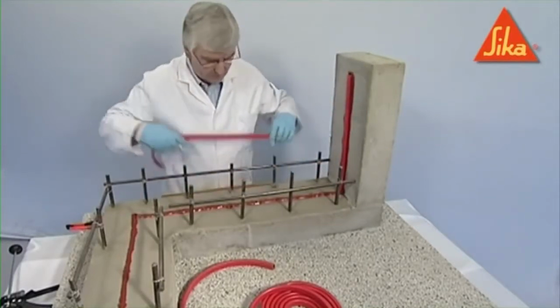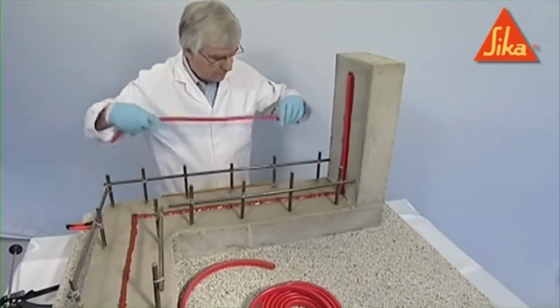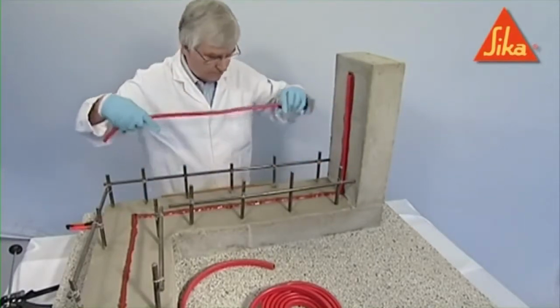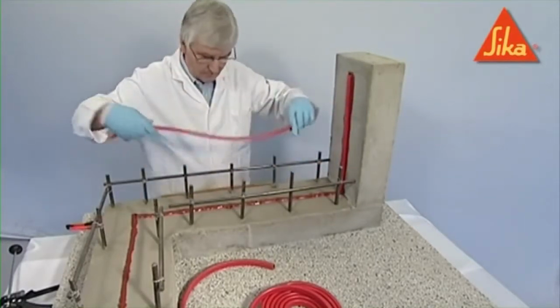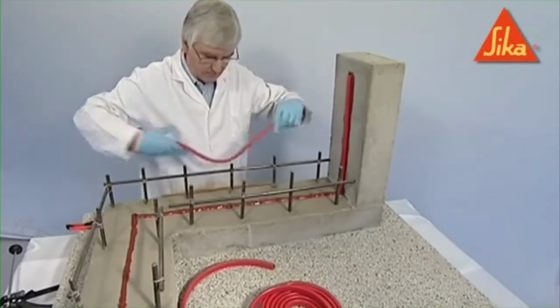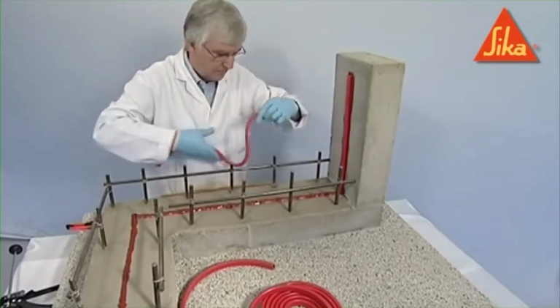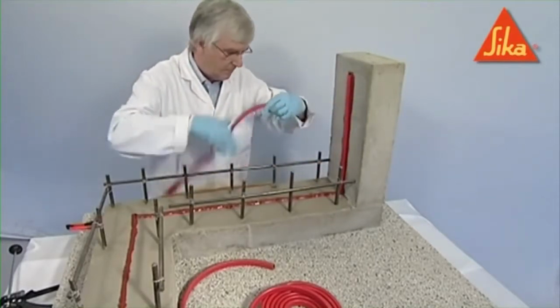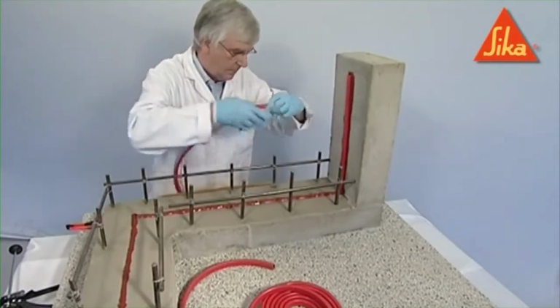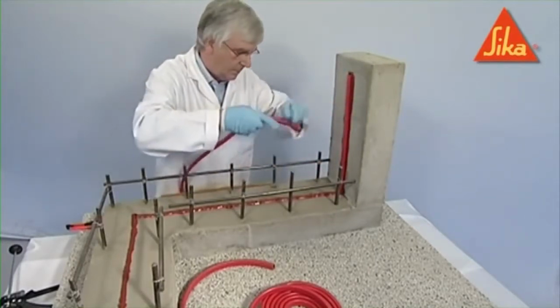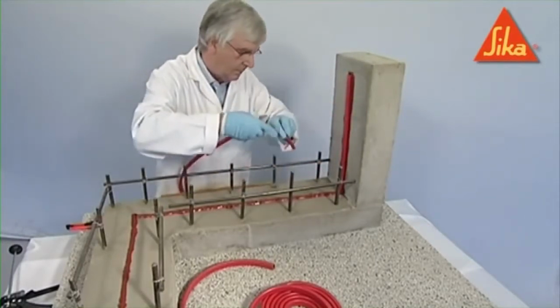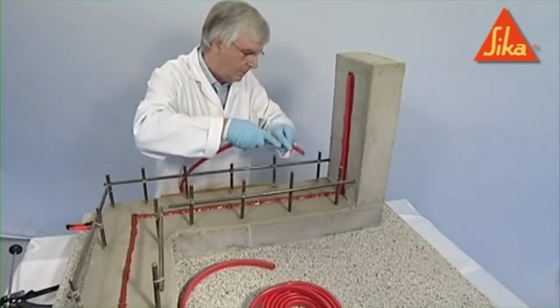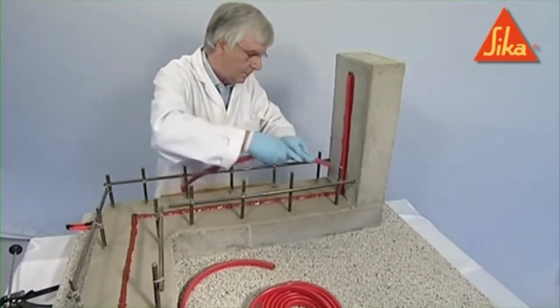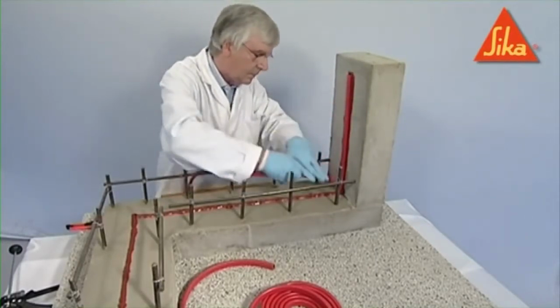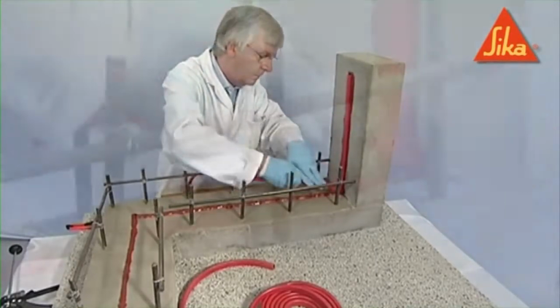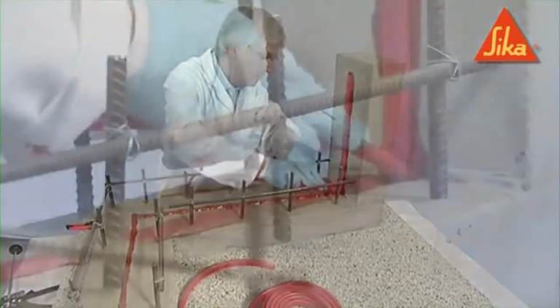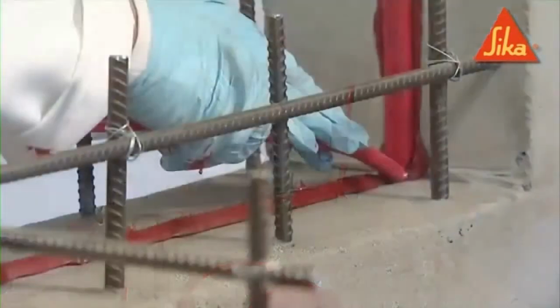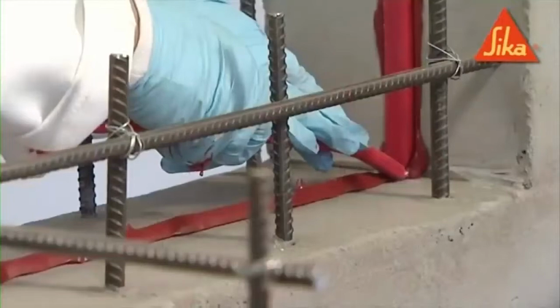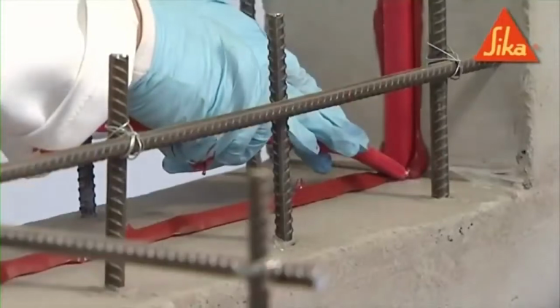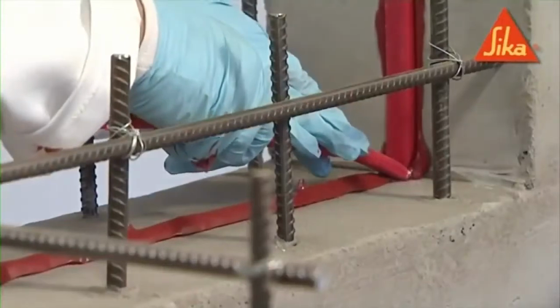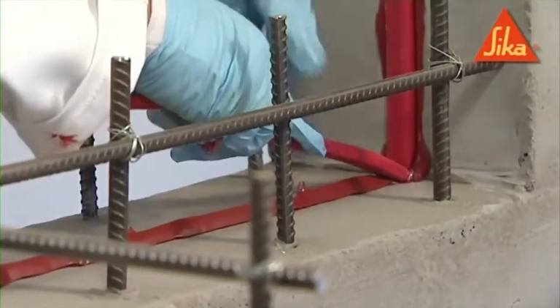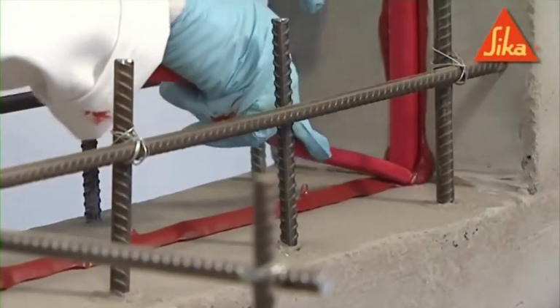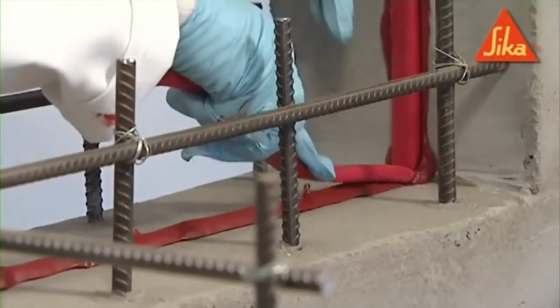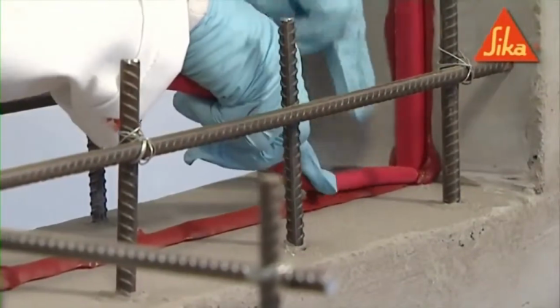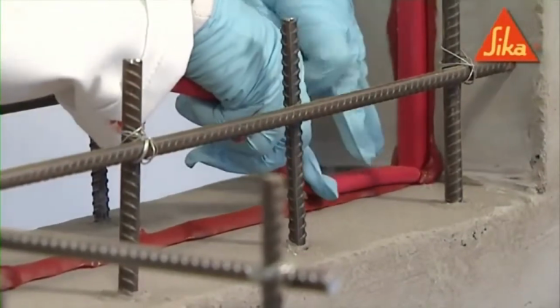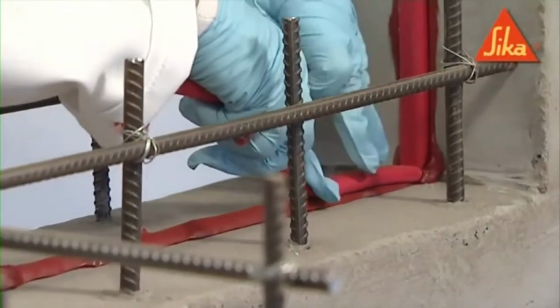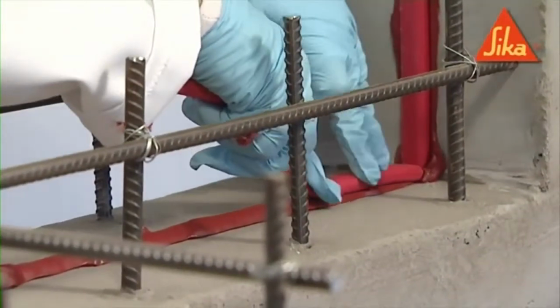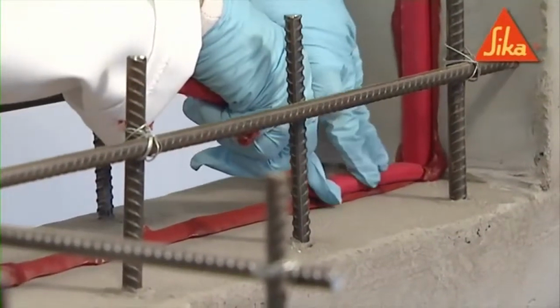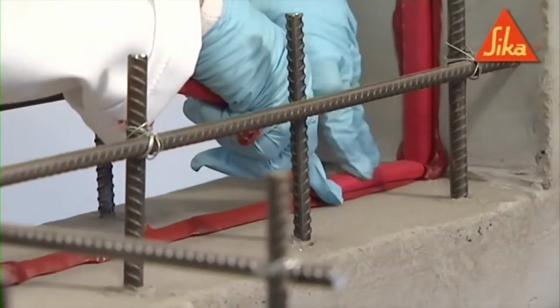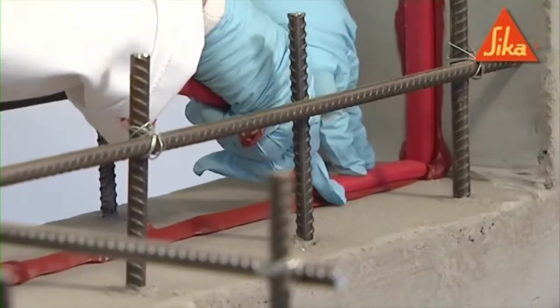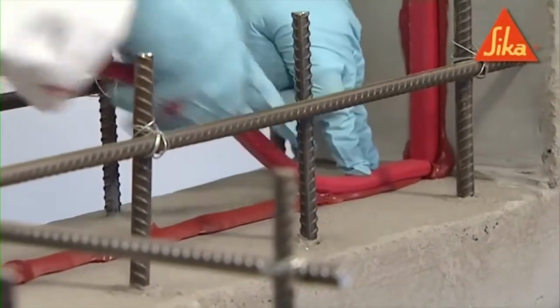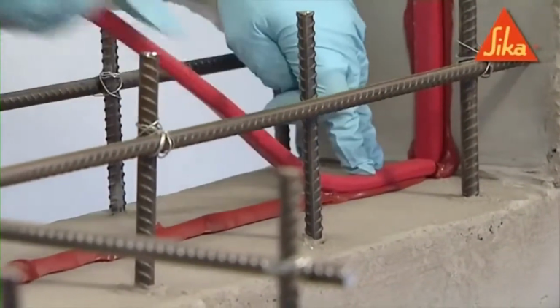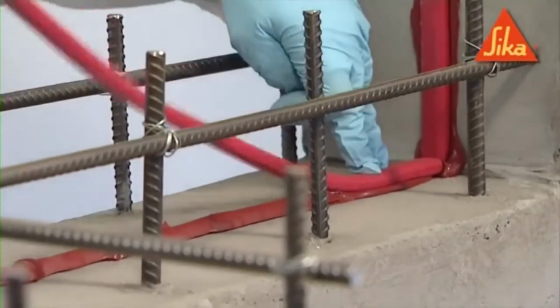It is important that a full and continuous contact be achieved between the profile and the substrate.